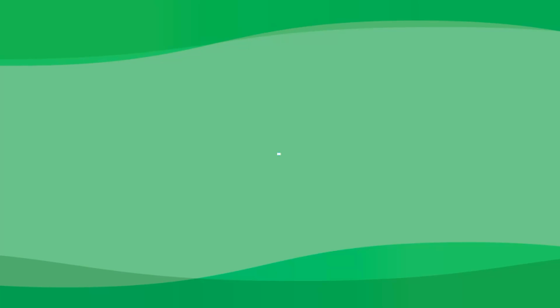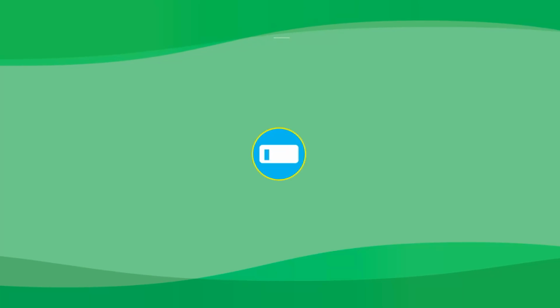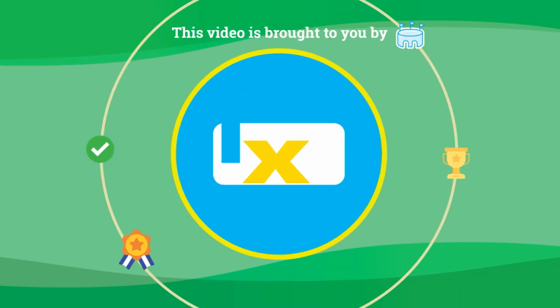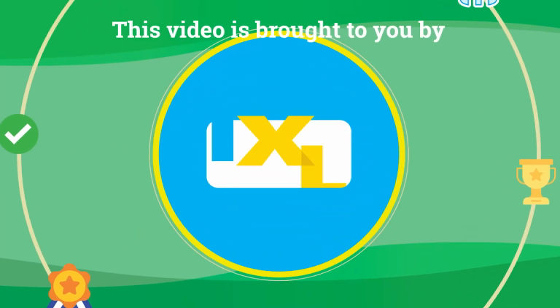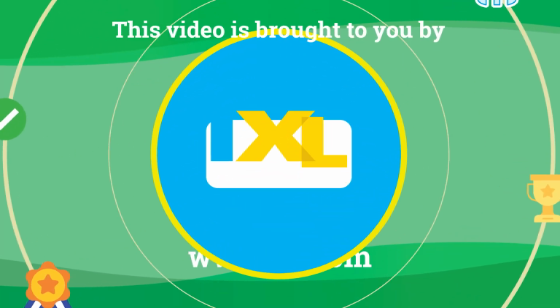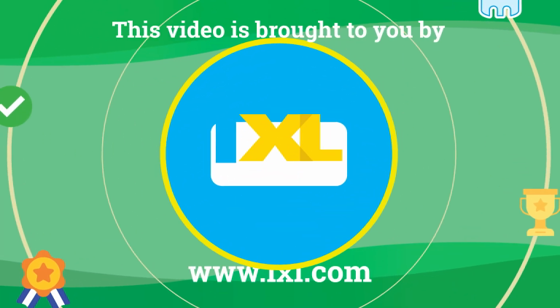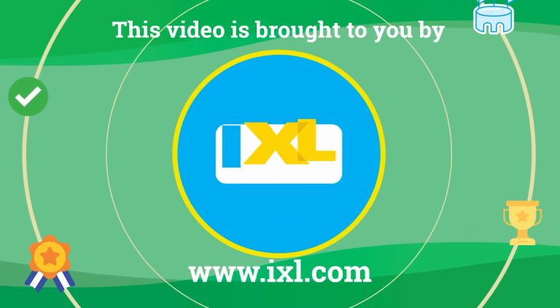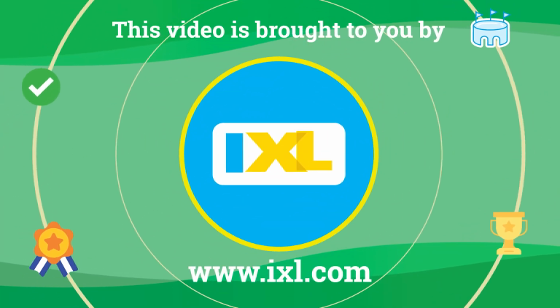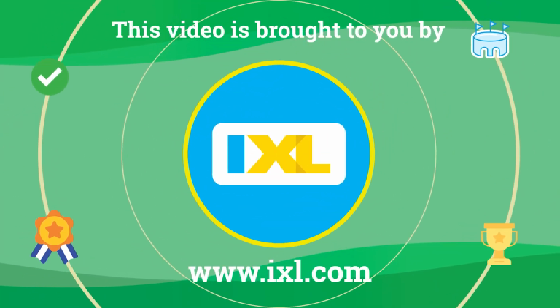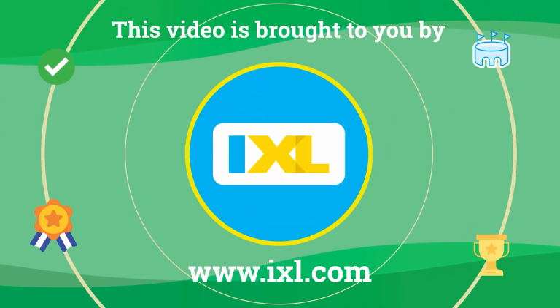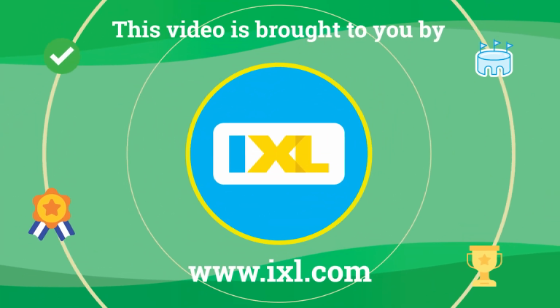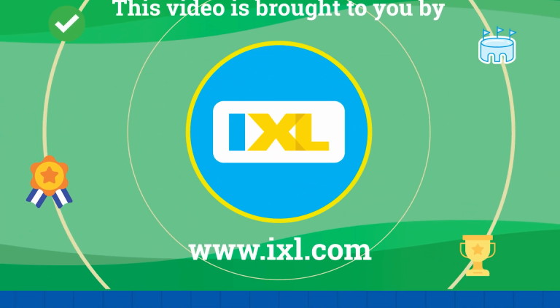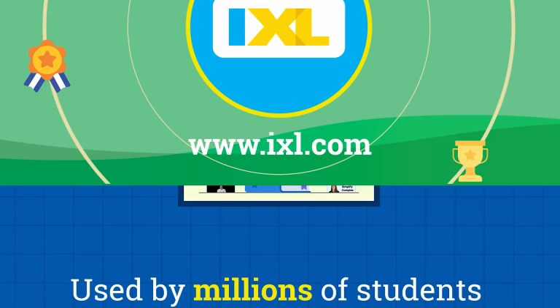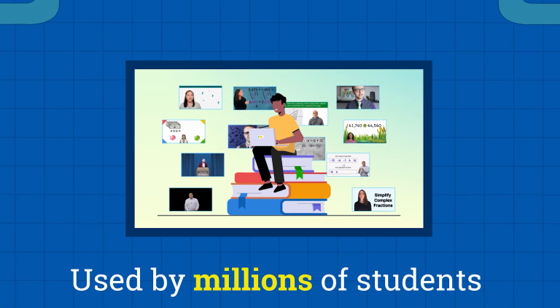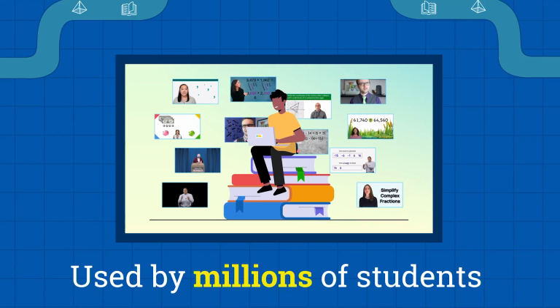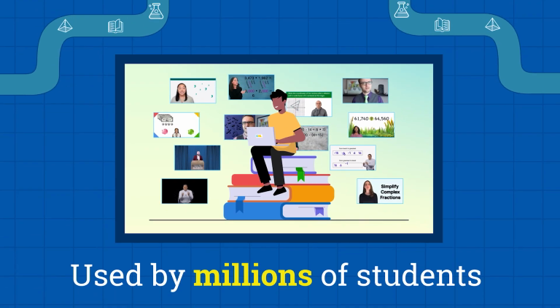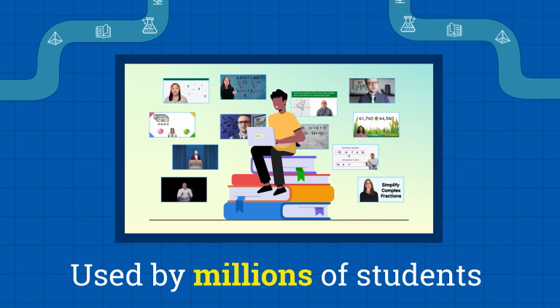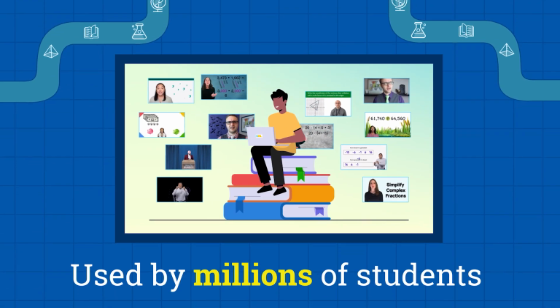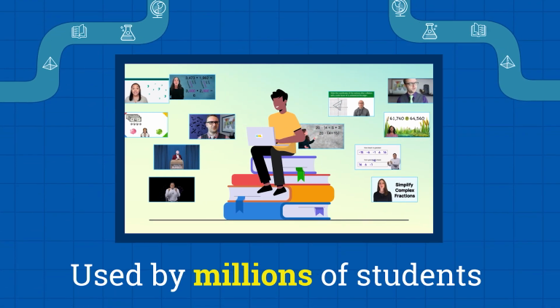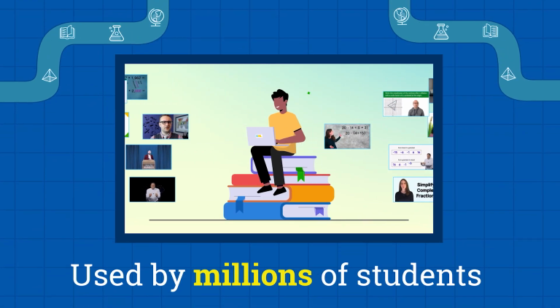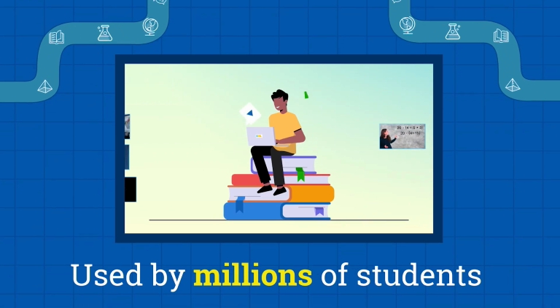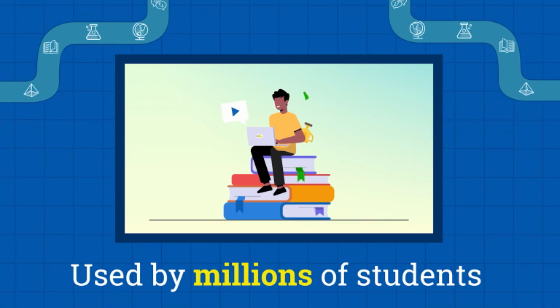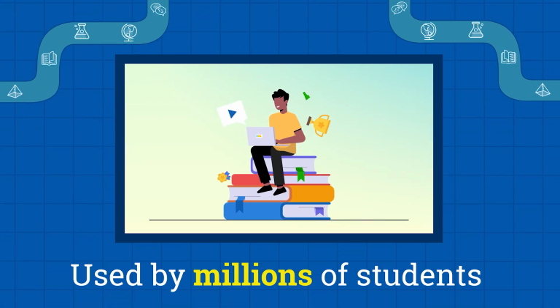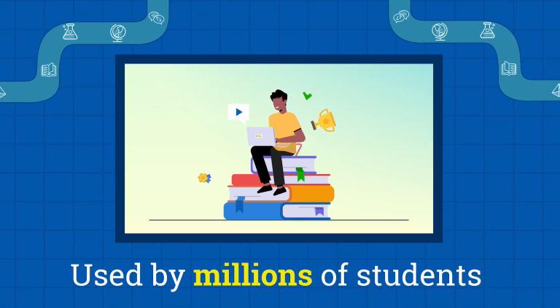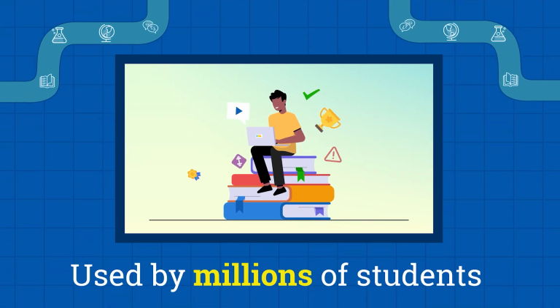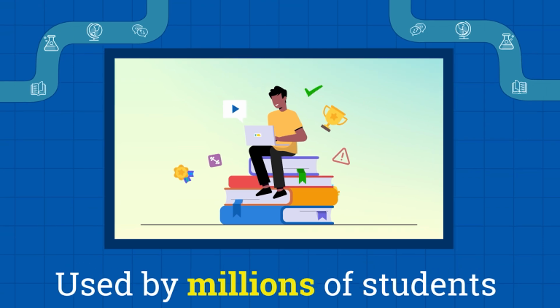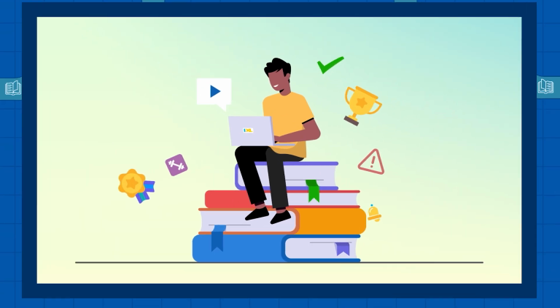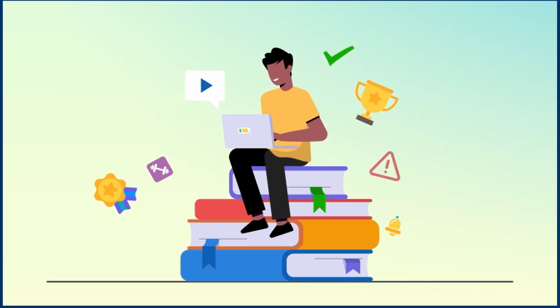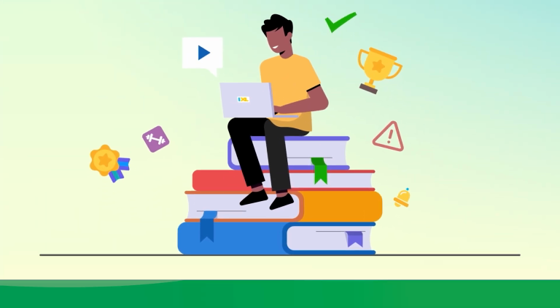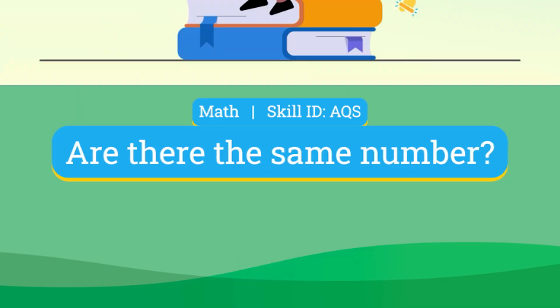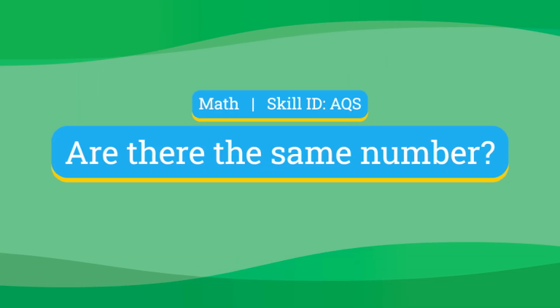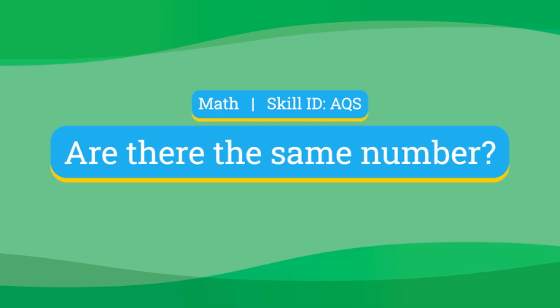This video is brought to you by iXL, used by millions of students worldwide to get ahead in math, English, and more.